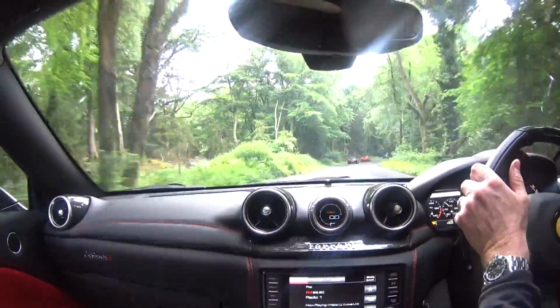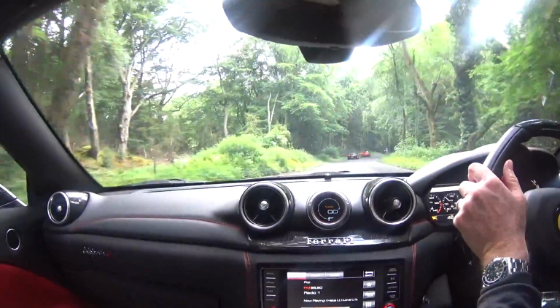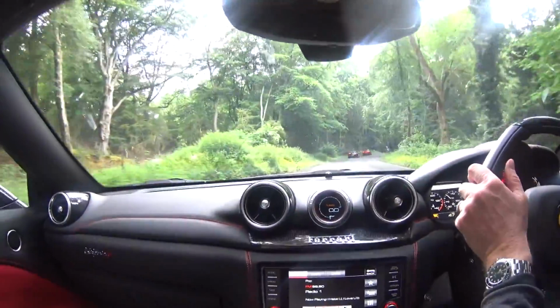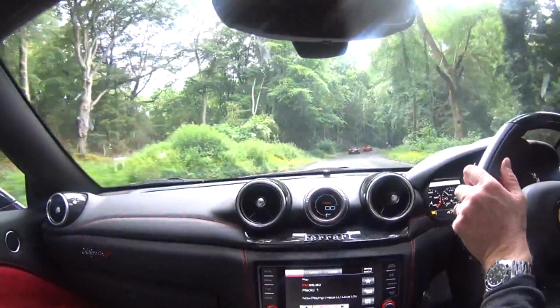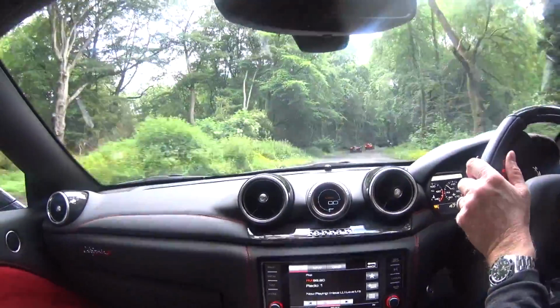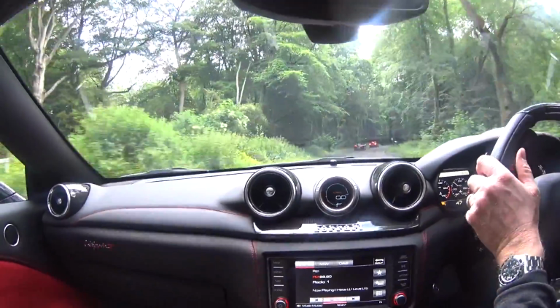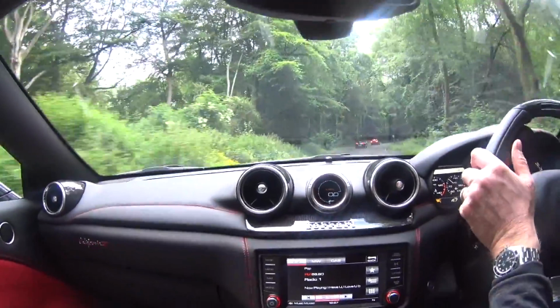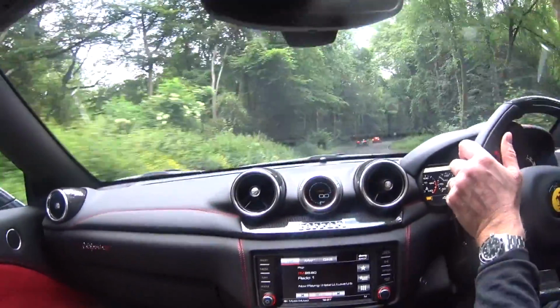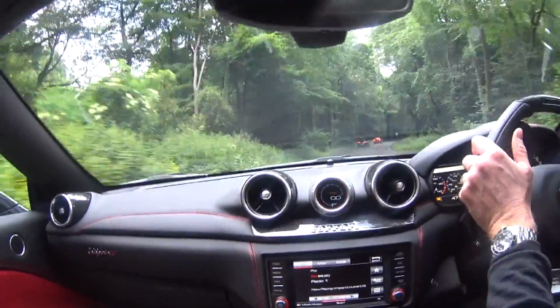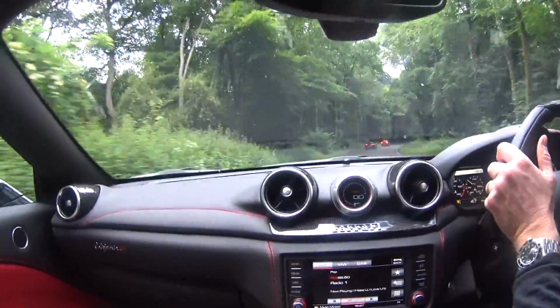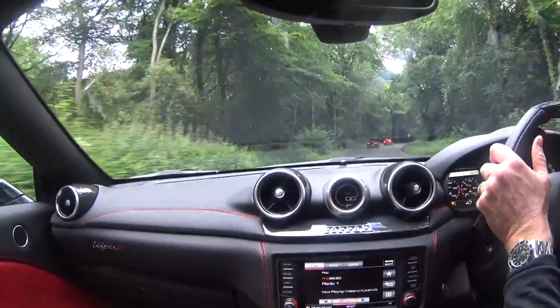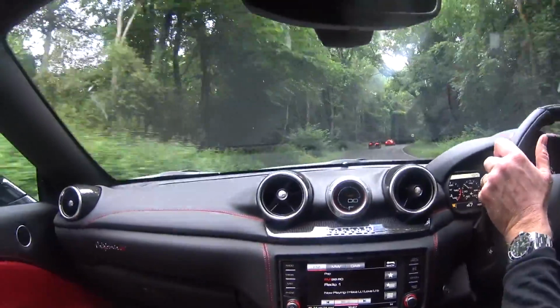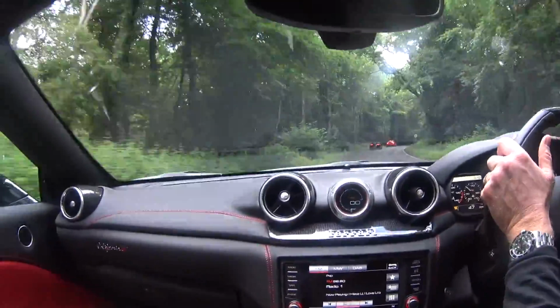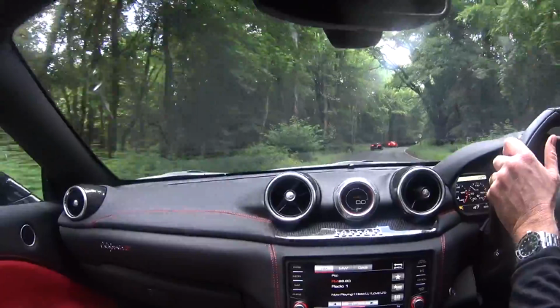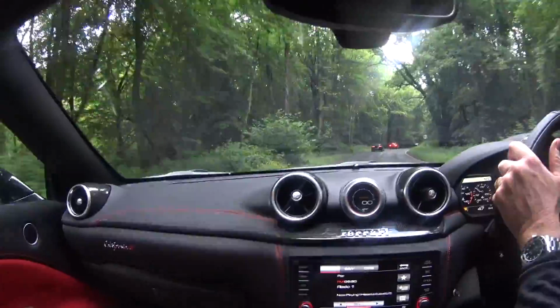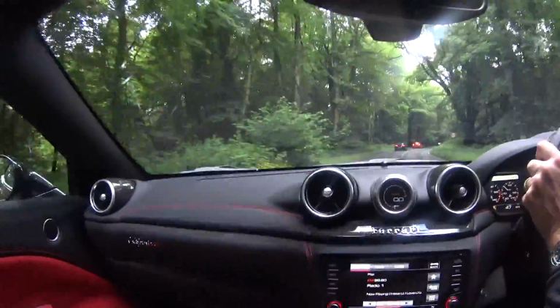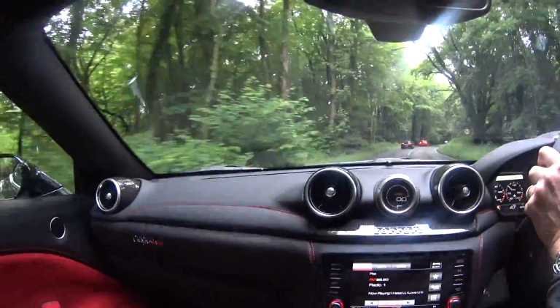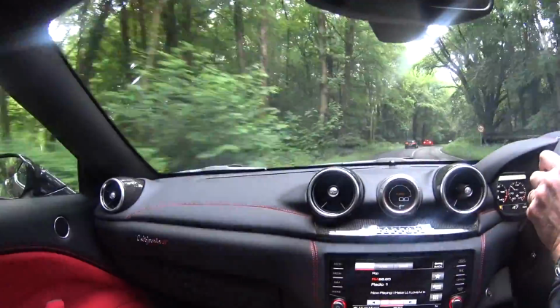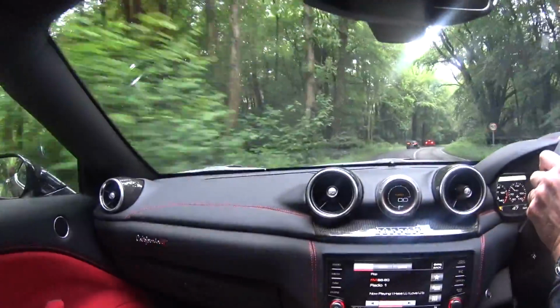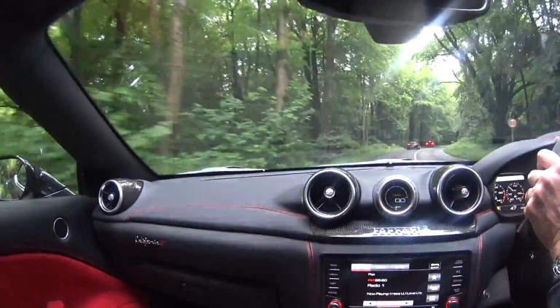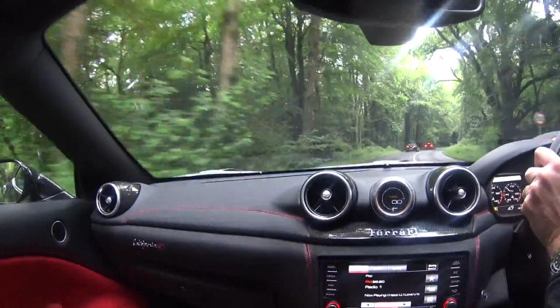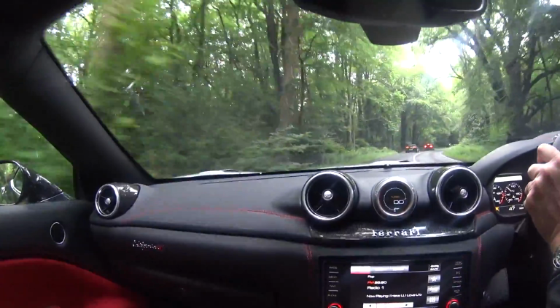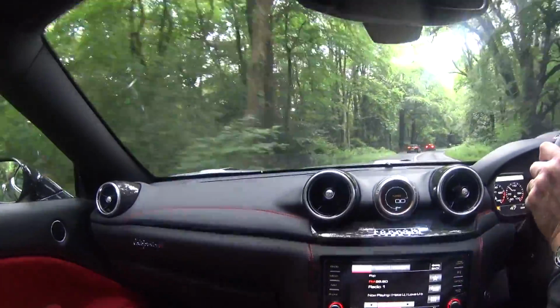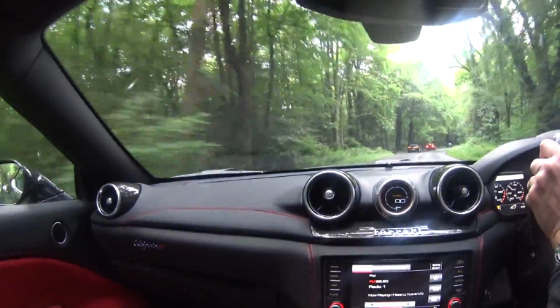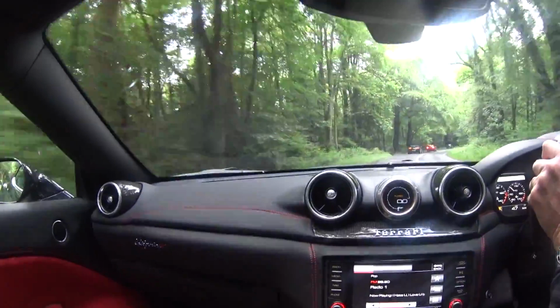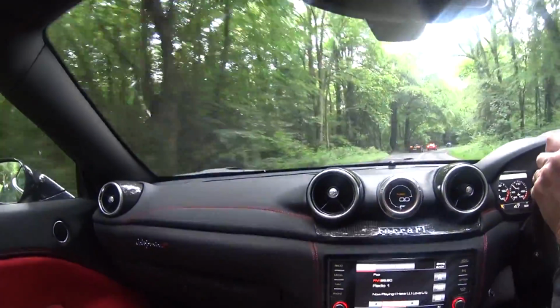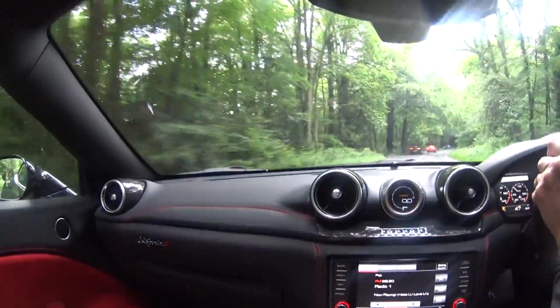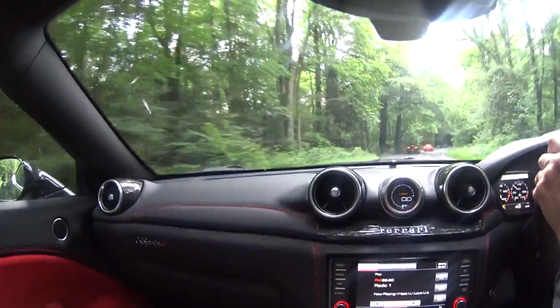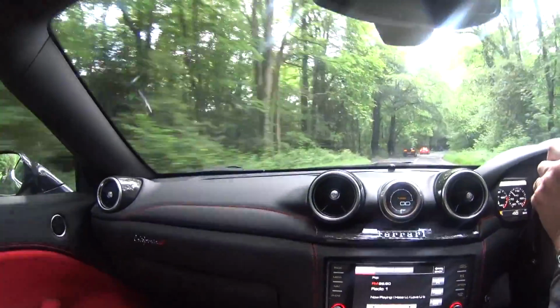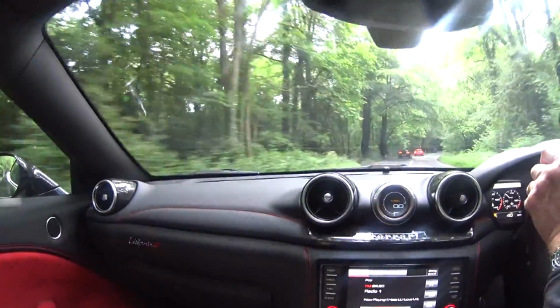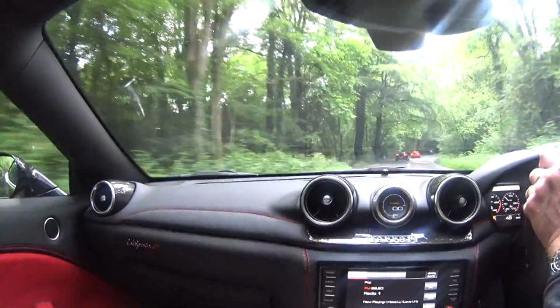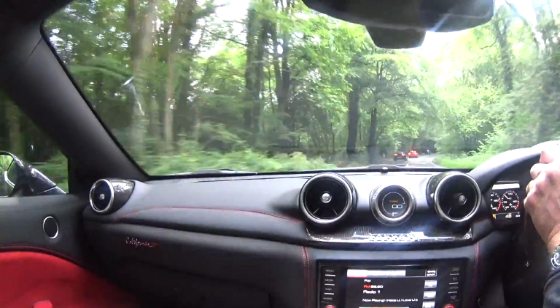We're just coming up to the back of an Aston Martin V8 convertible.